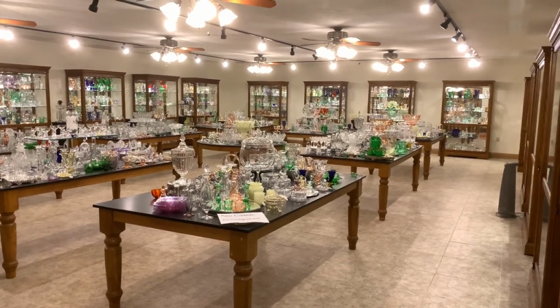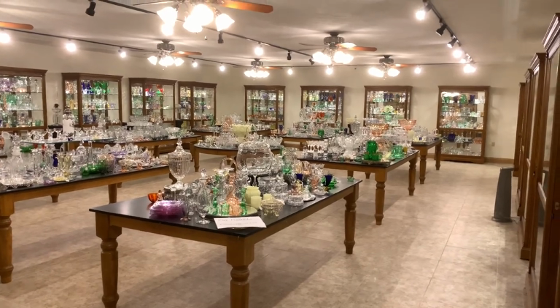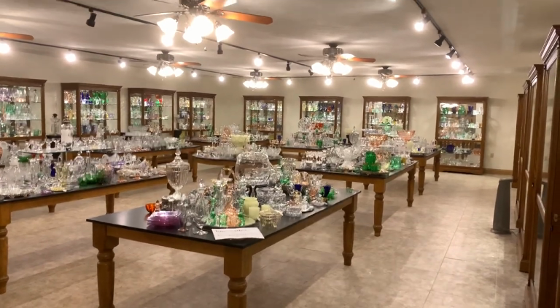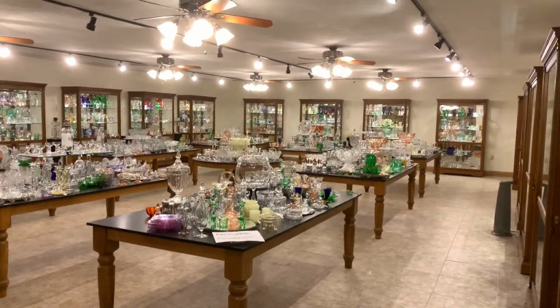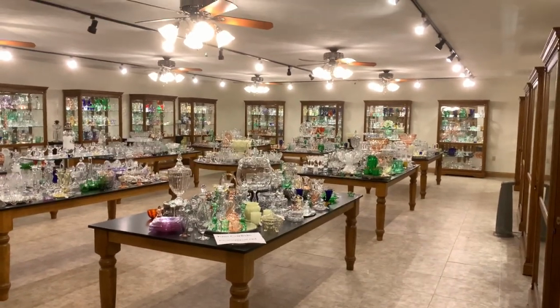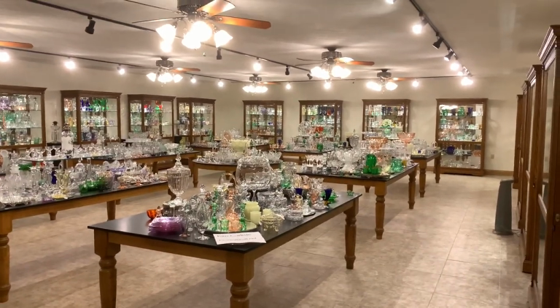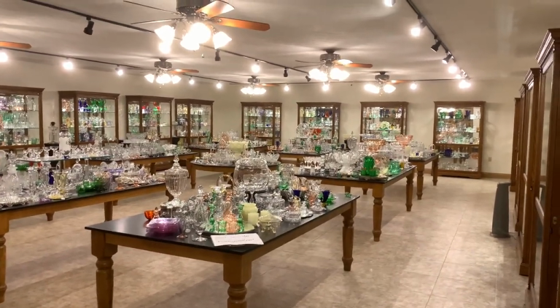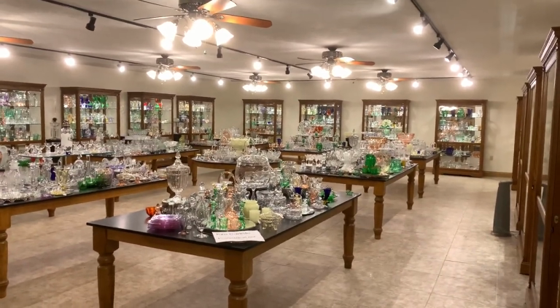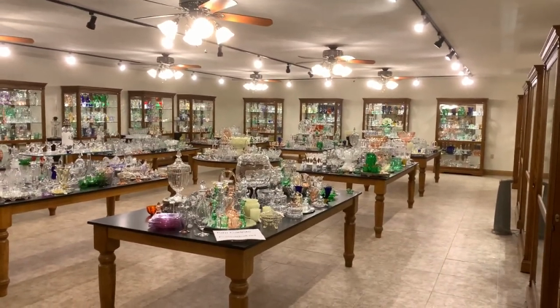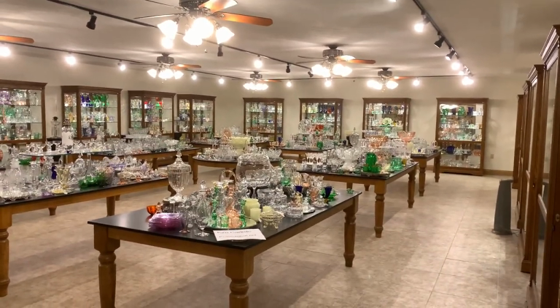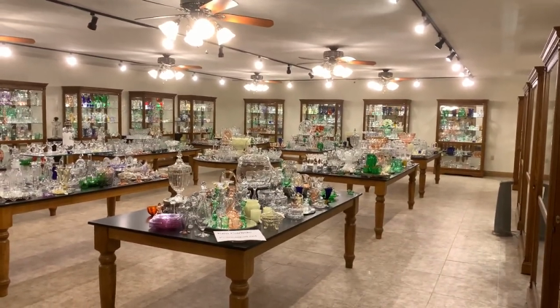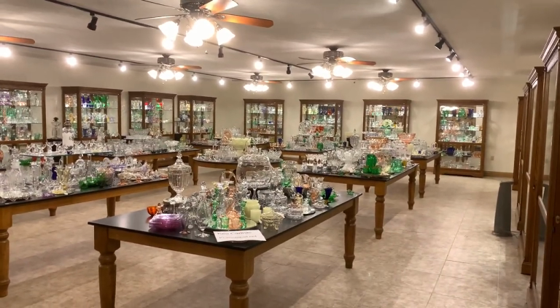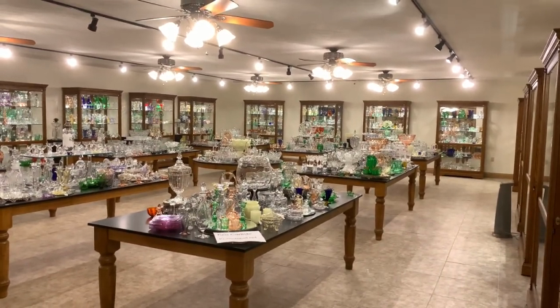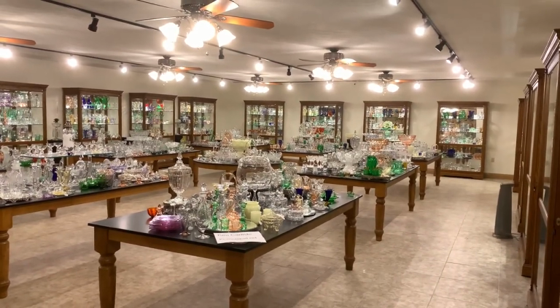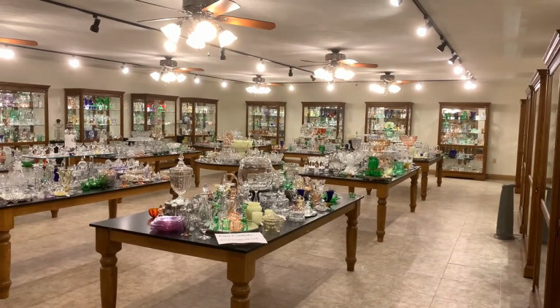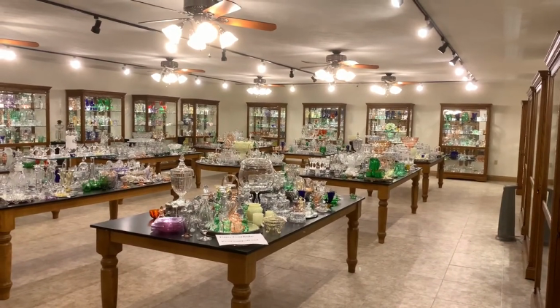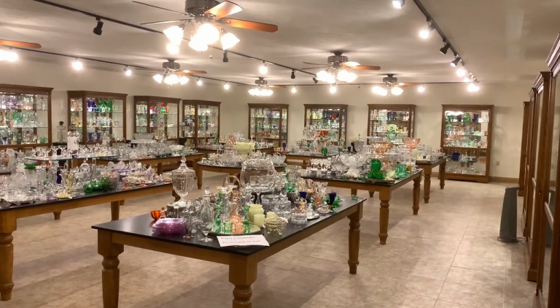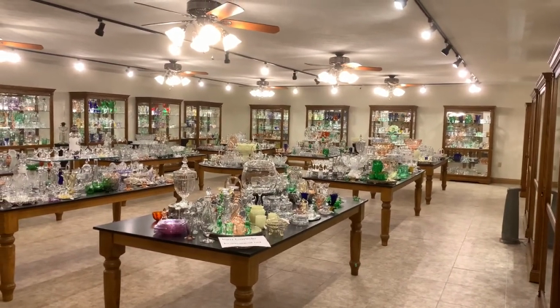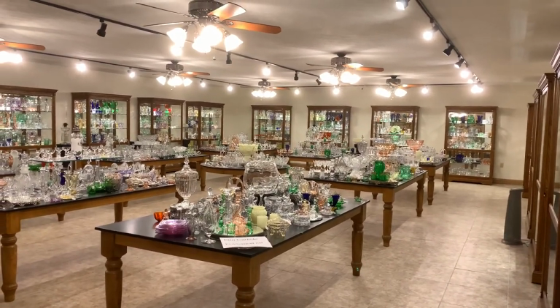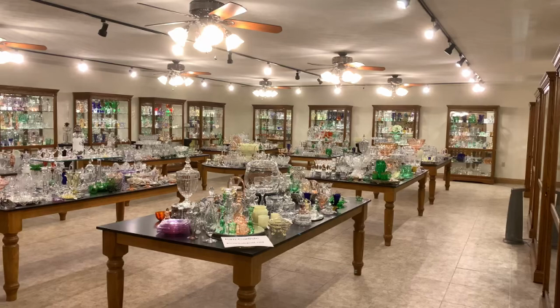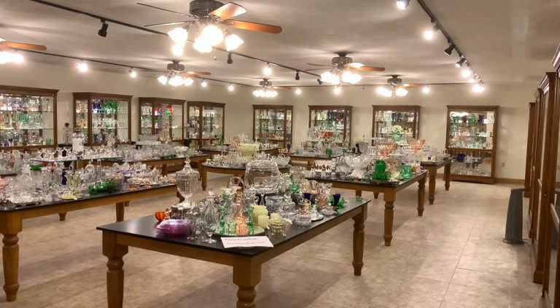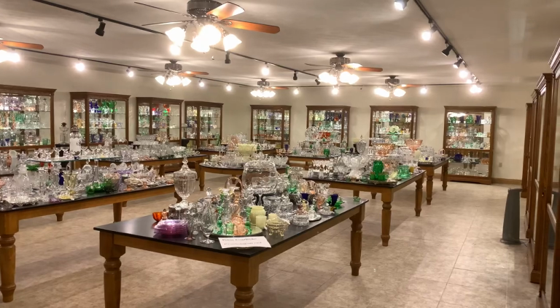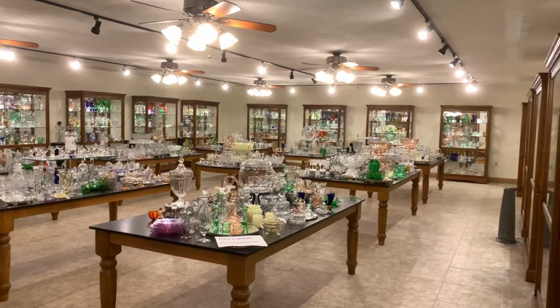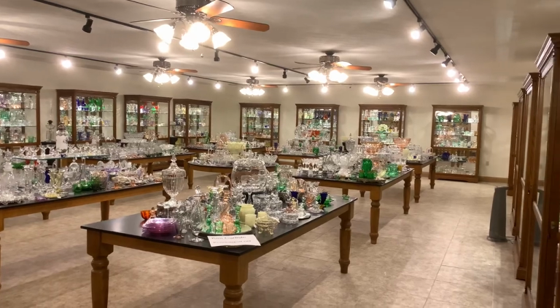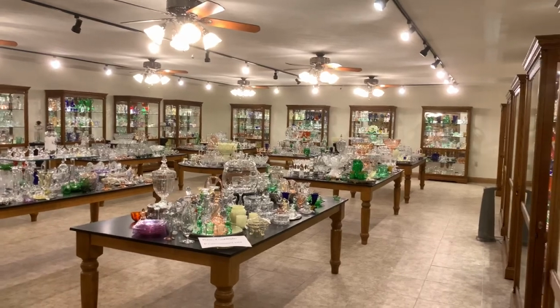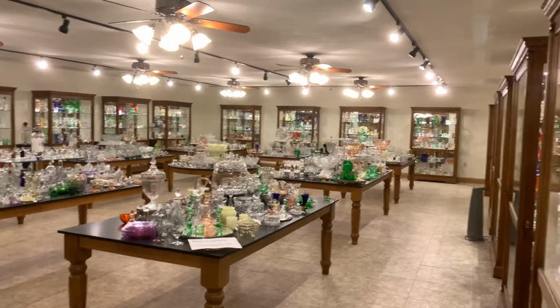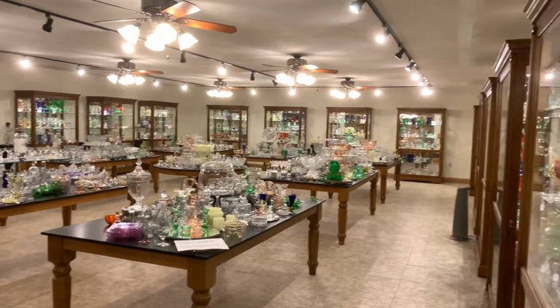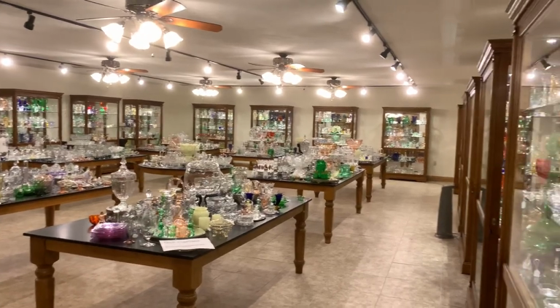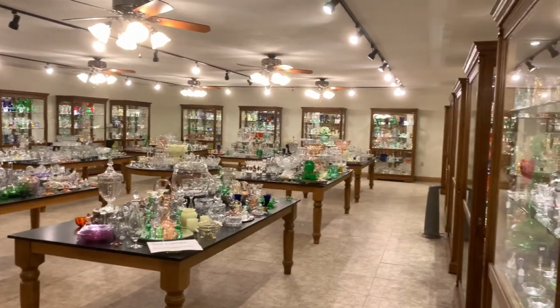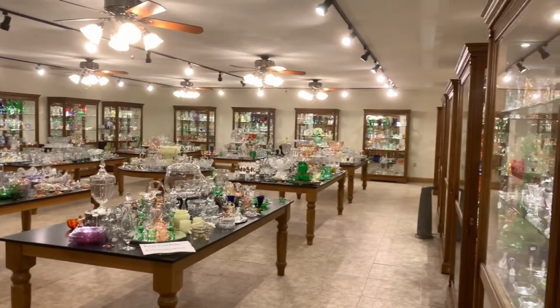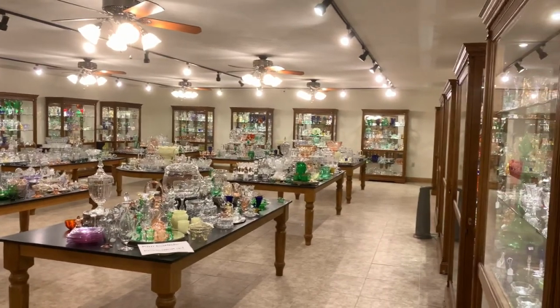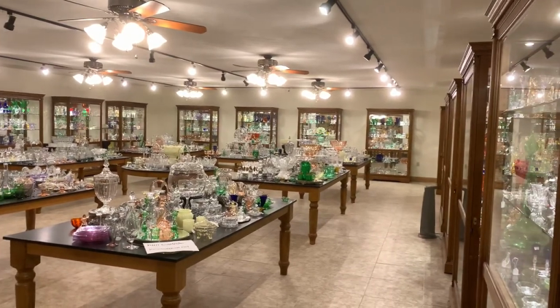My name is Kim Carlyle. We live near Sheridan, Indiana, and we have a shop that's full of Heisey glassware.